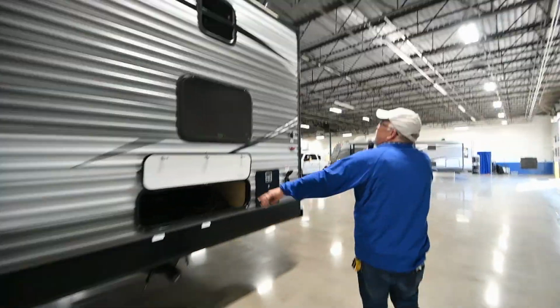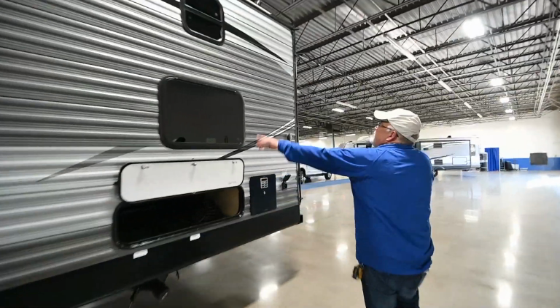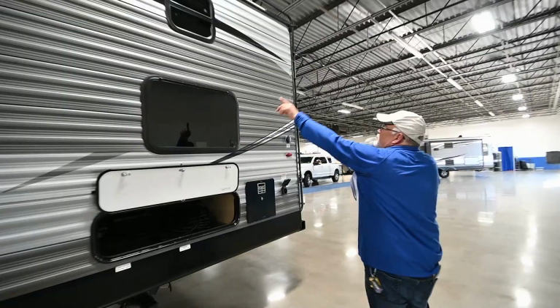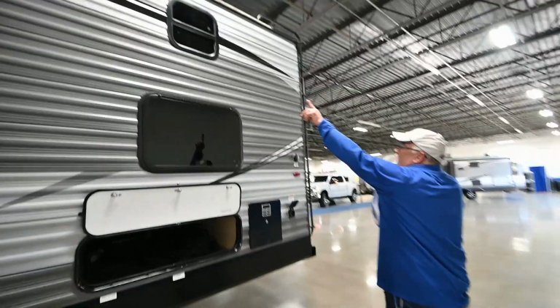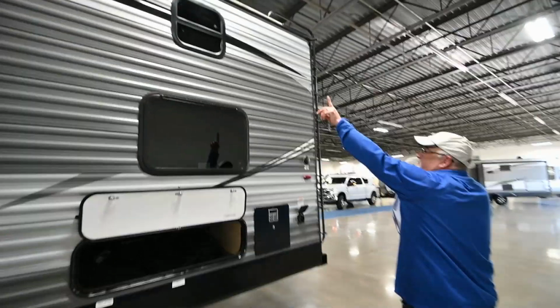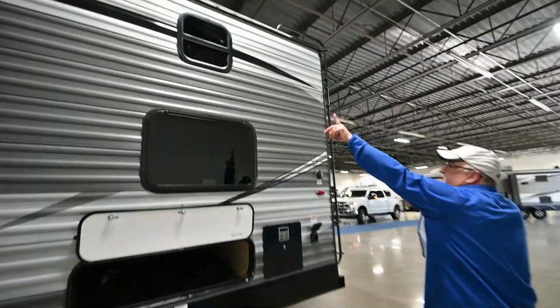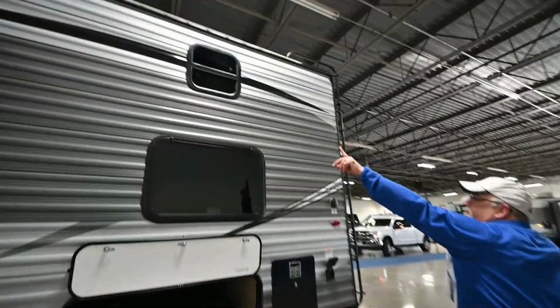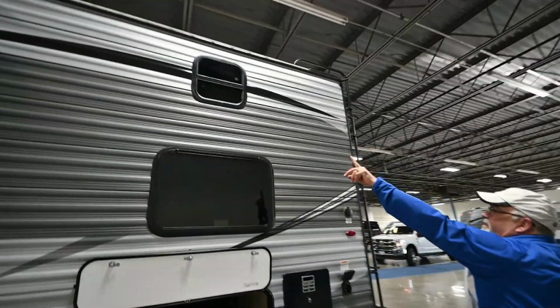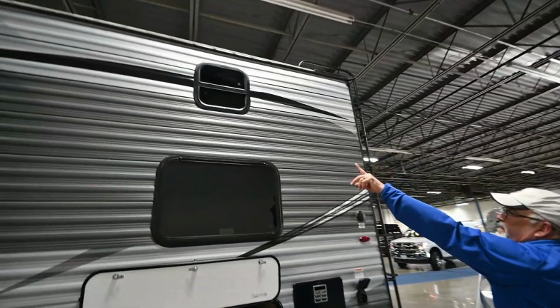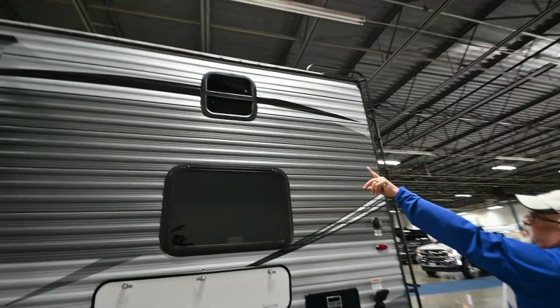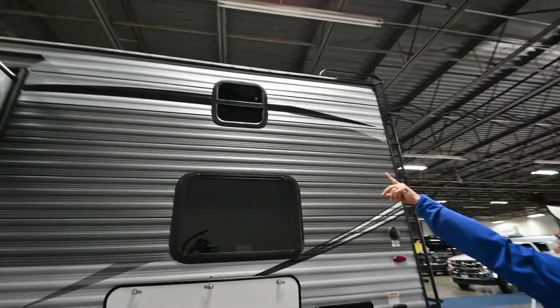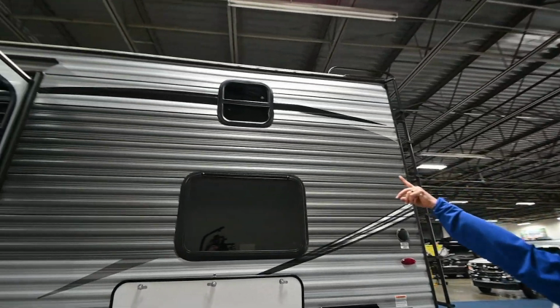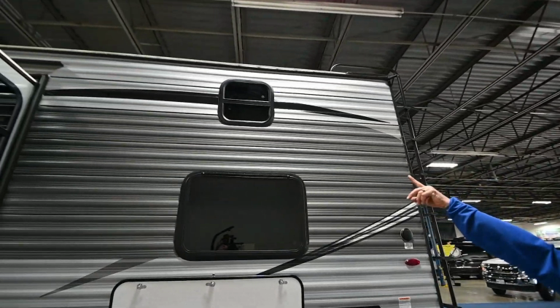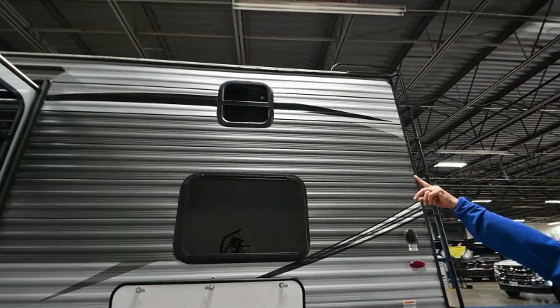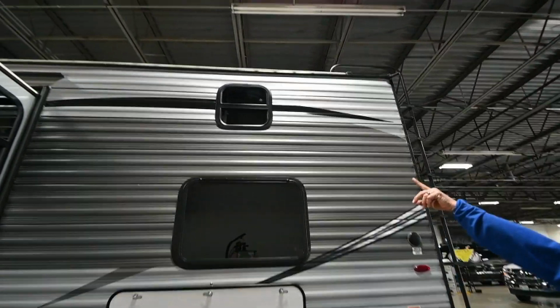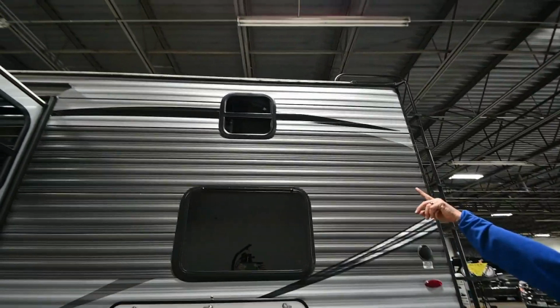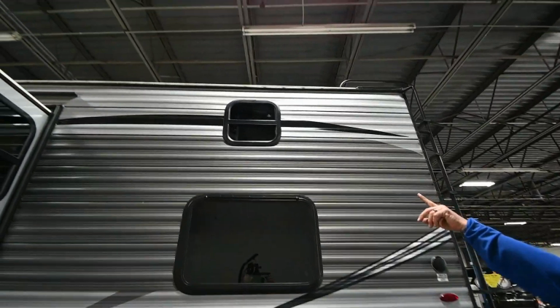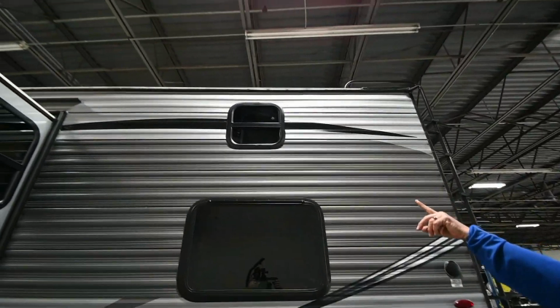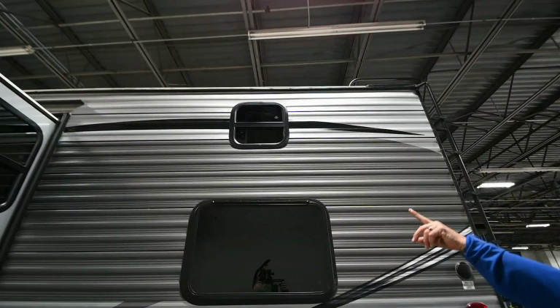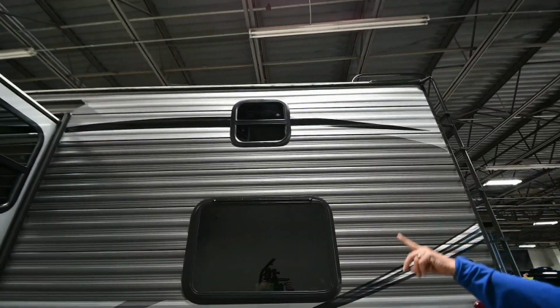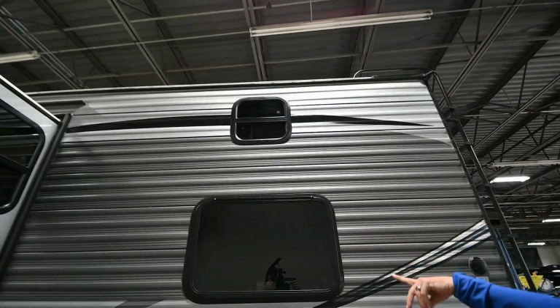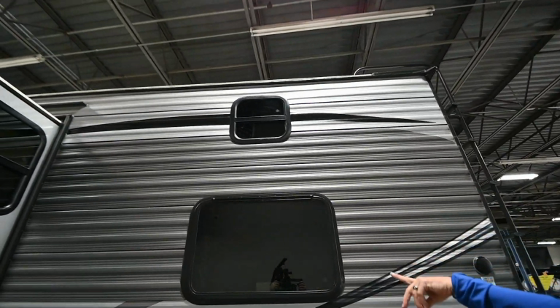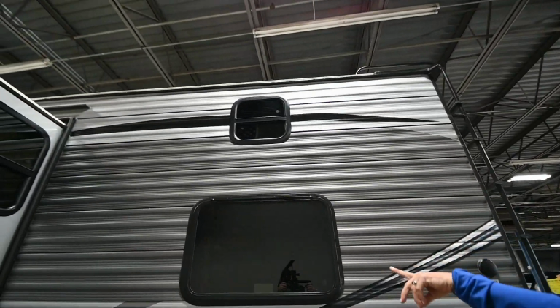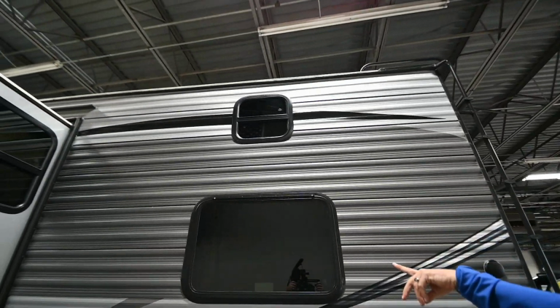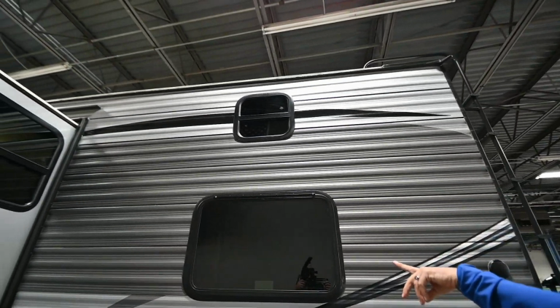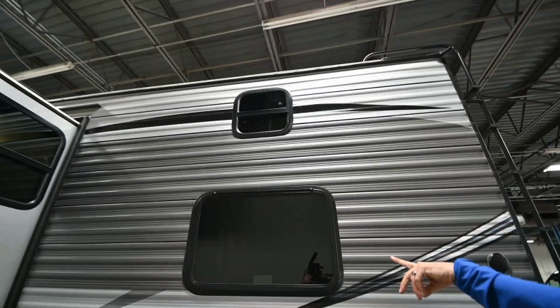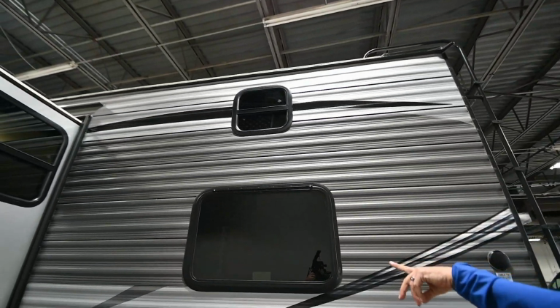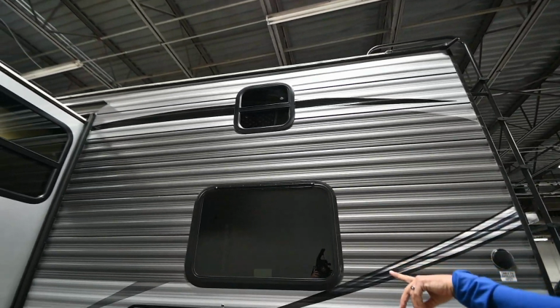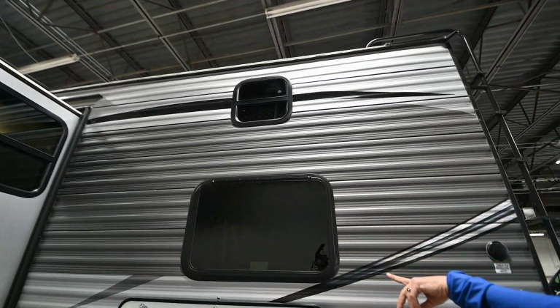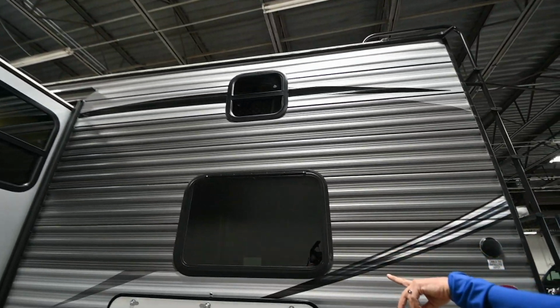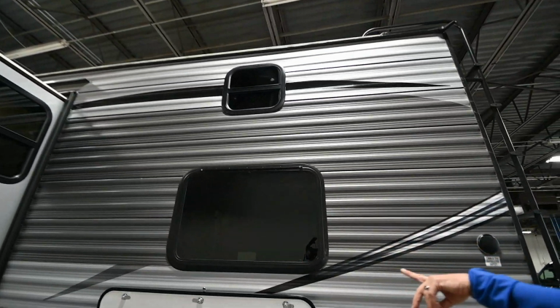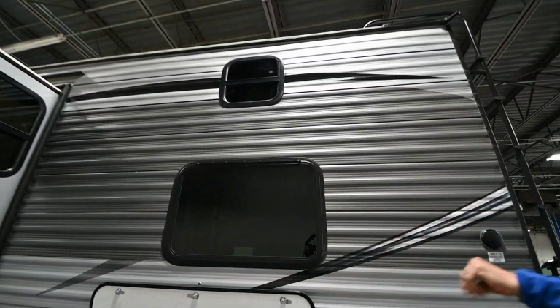See the bunks? You've got extra windows up there that they can open up, as well as the escape window right here.